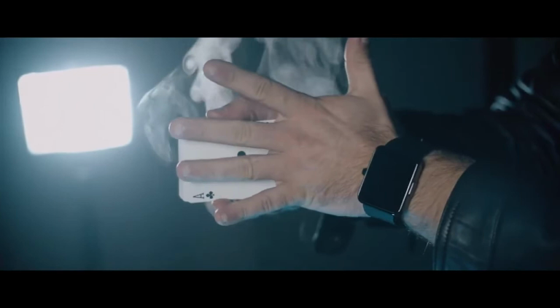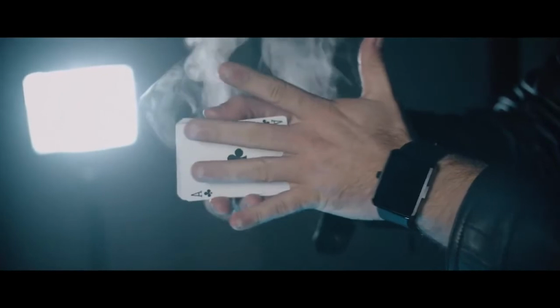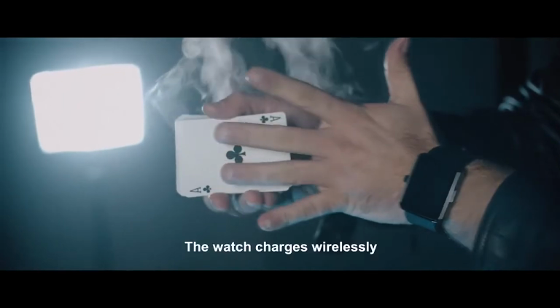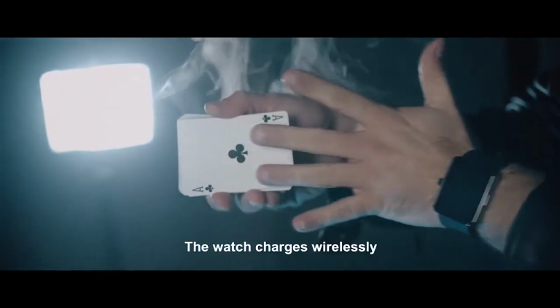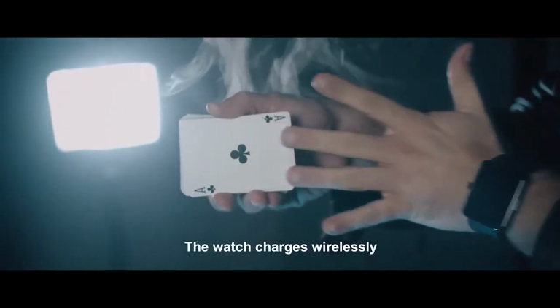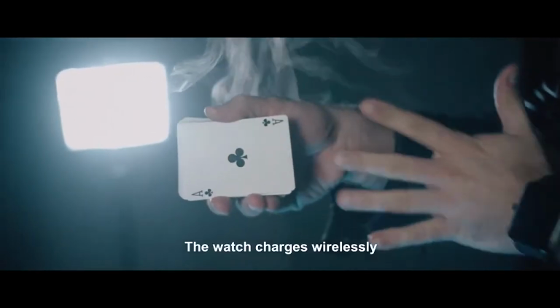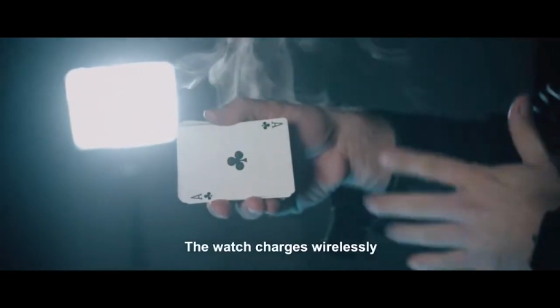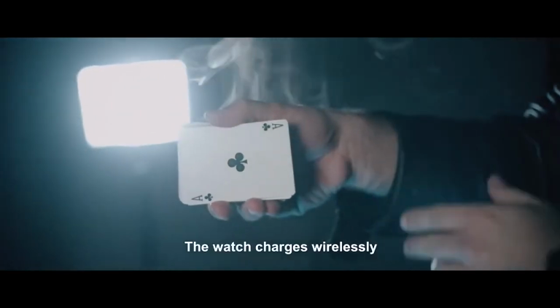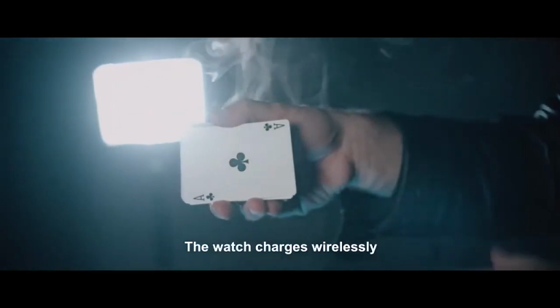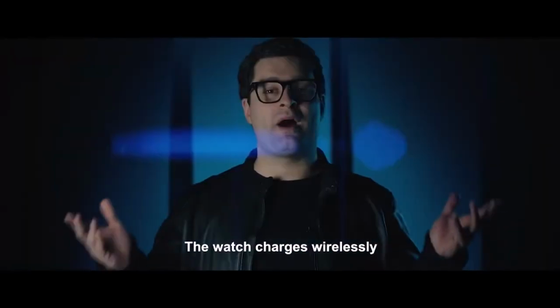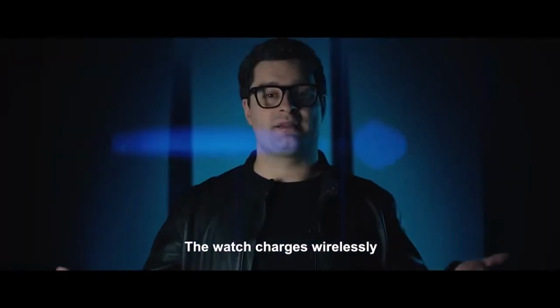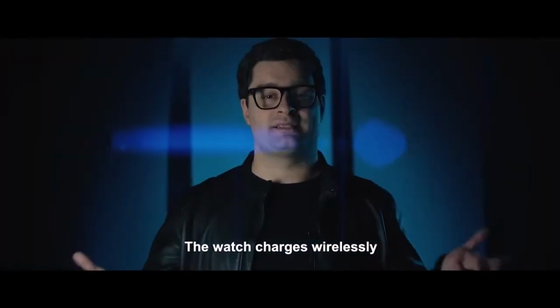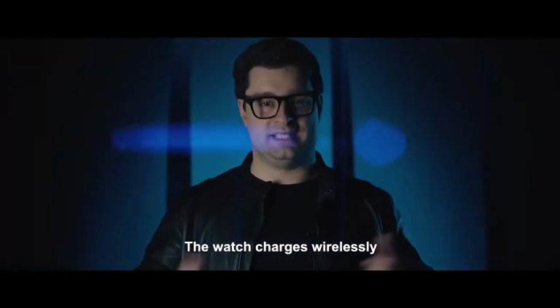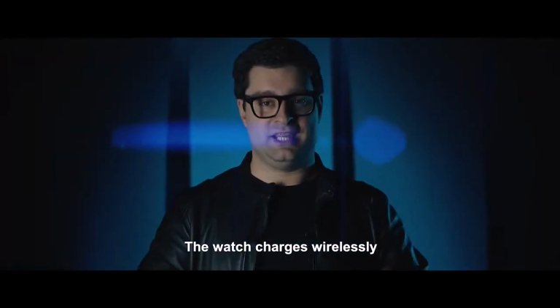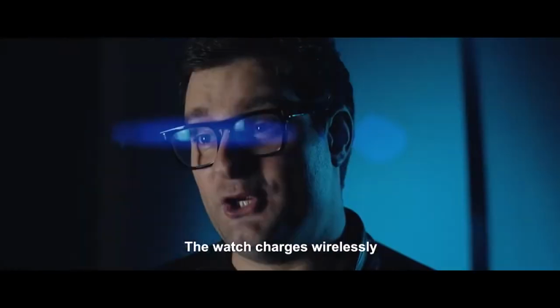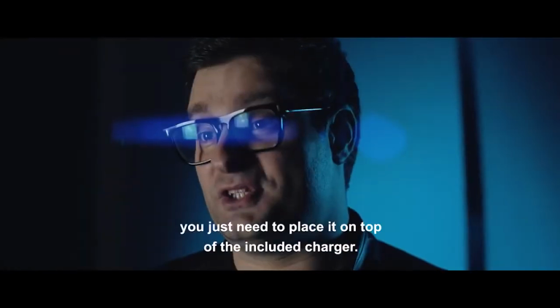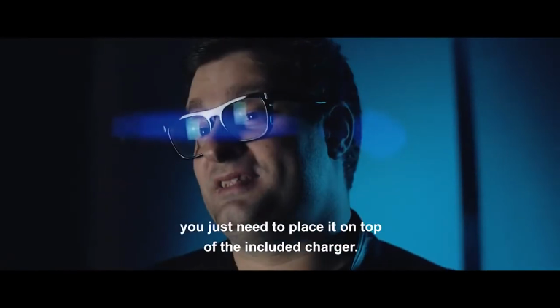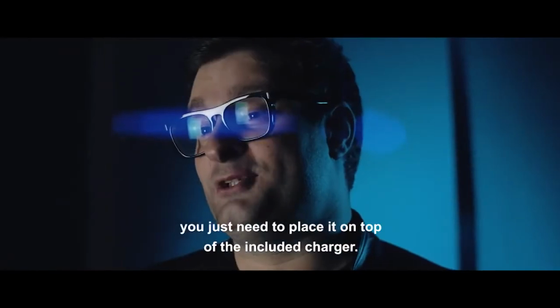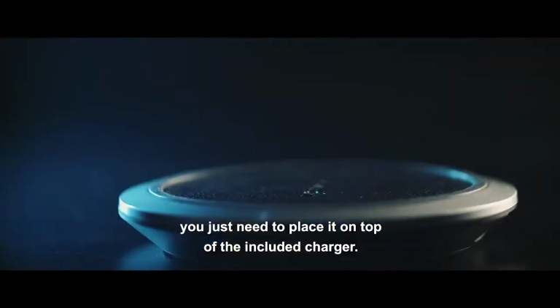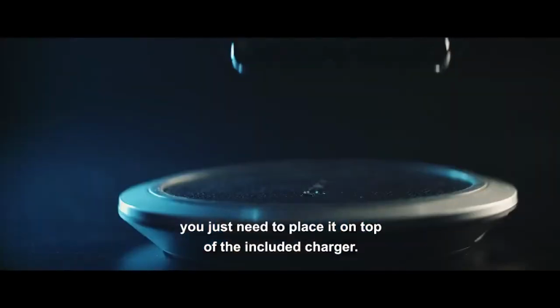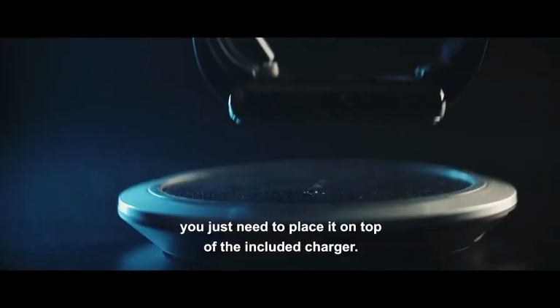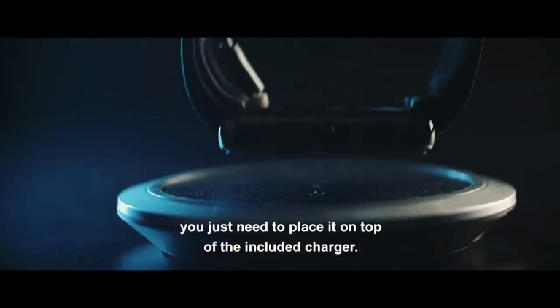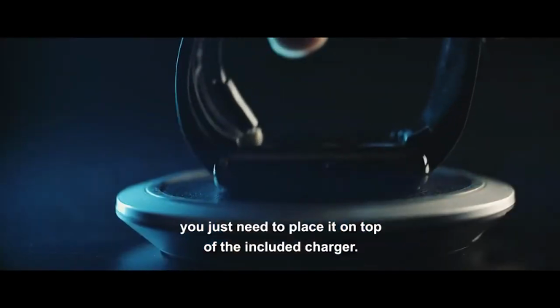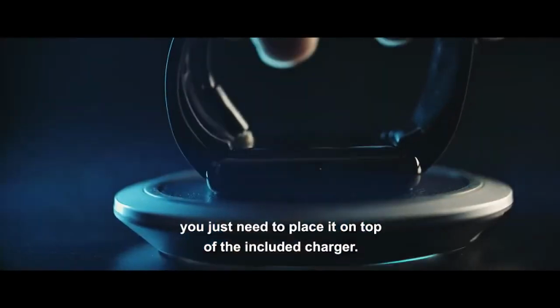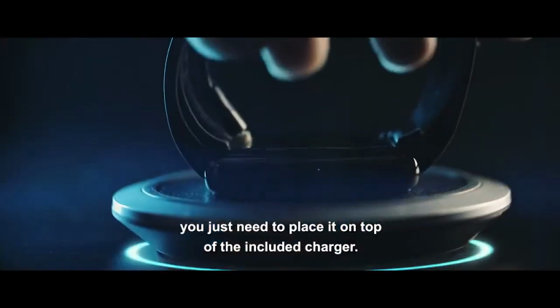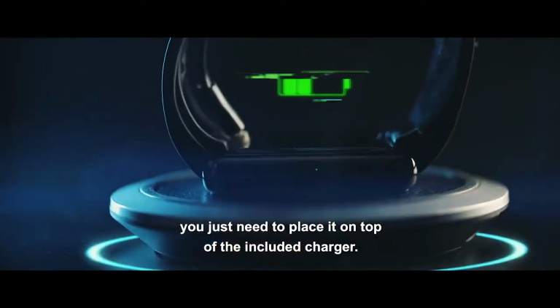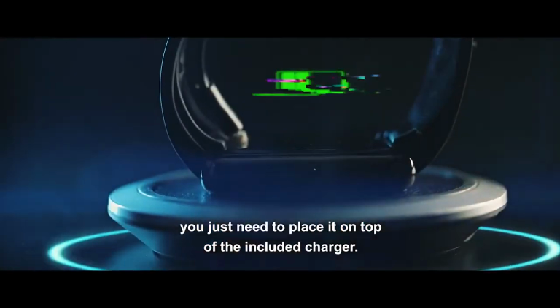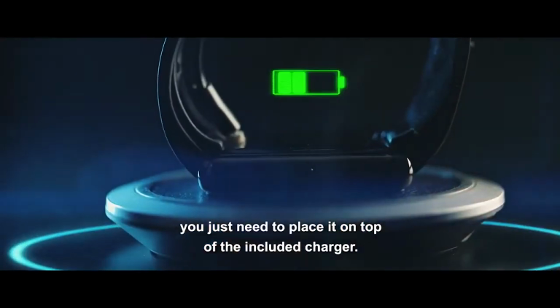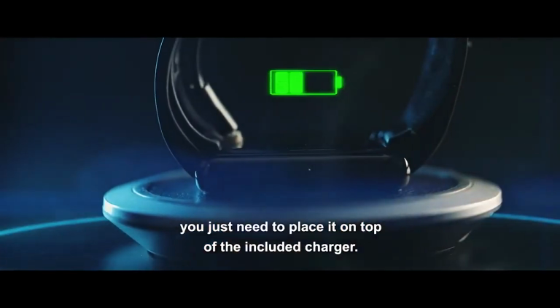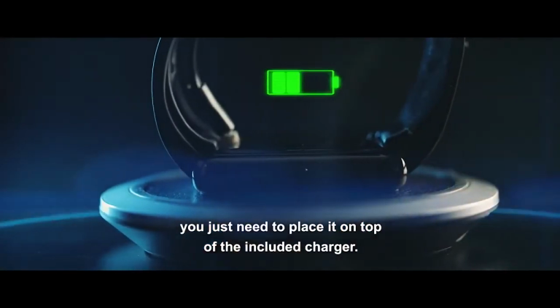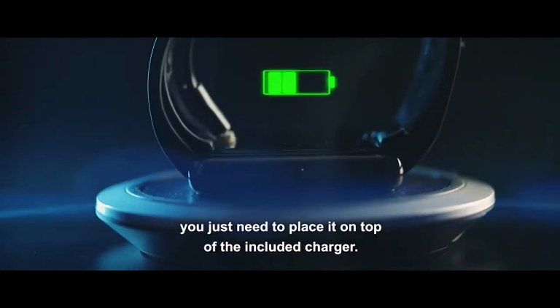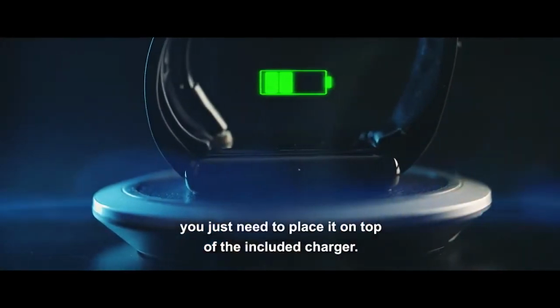The watch charges wirelessly — you just need to place it on top of the included charger.